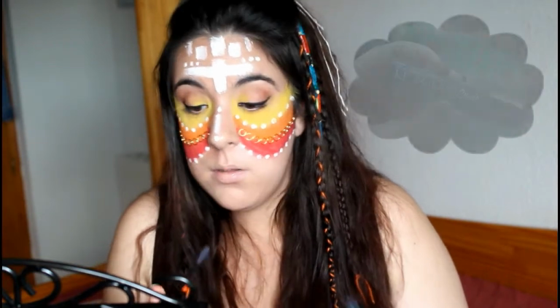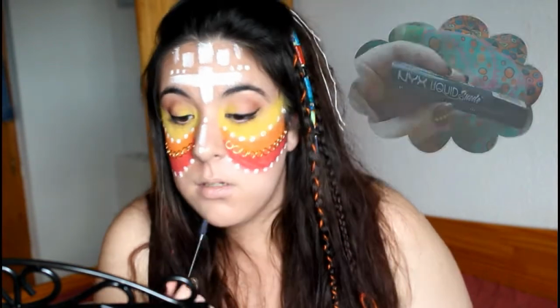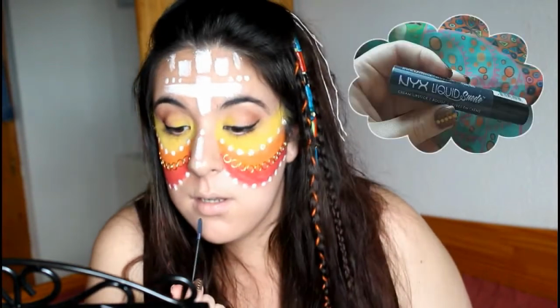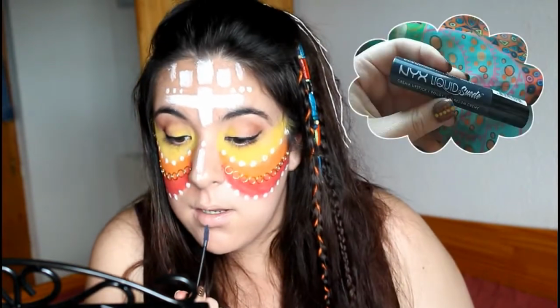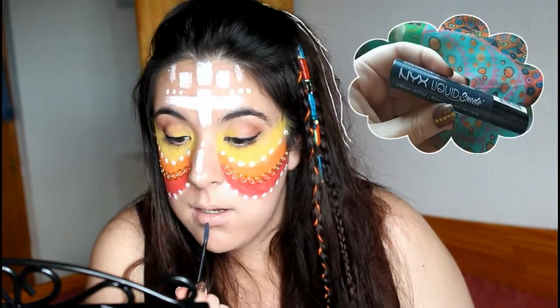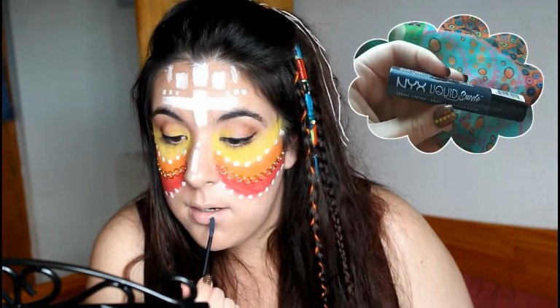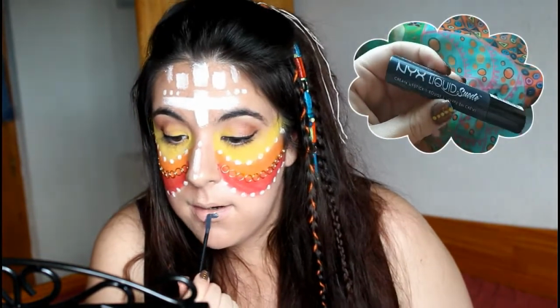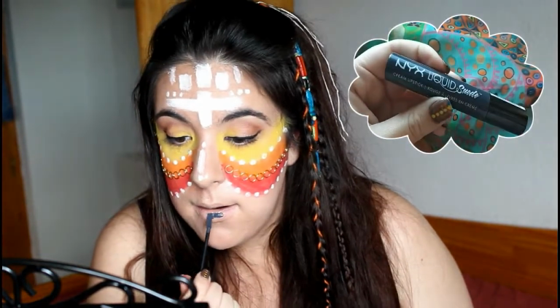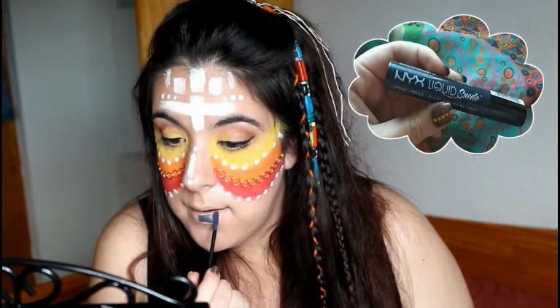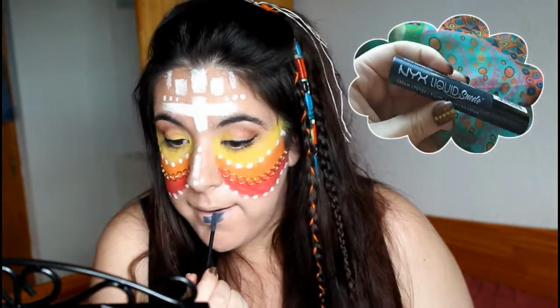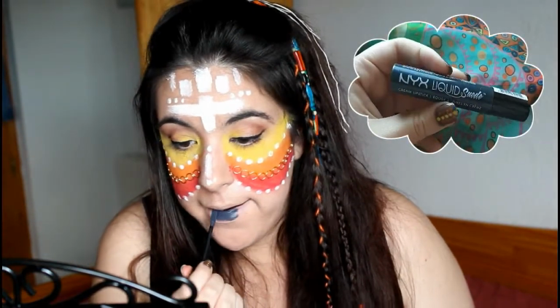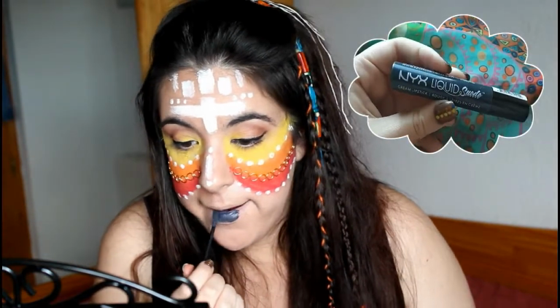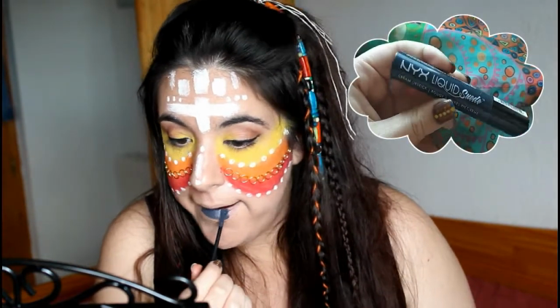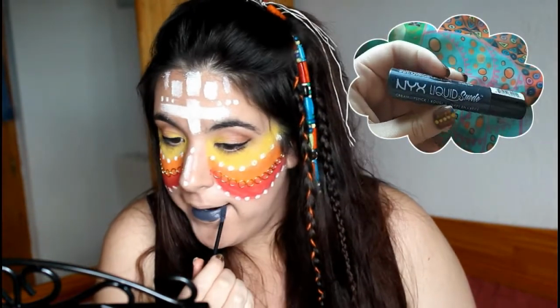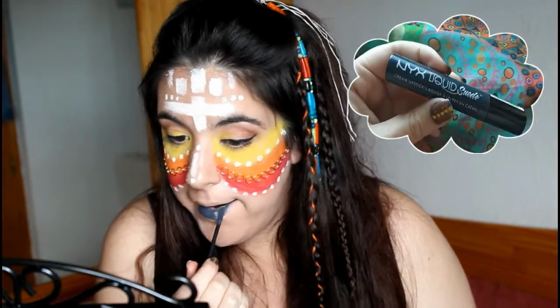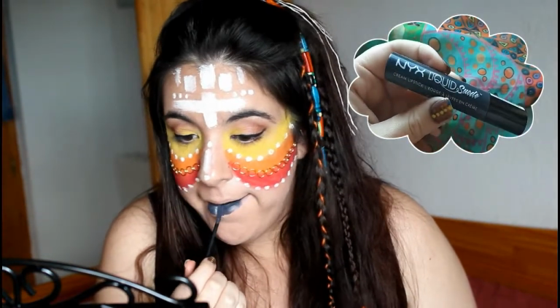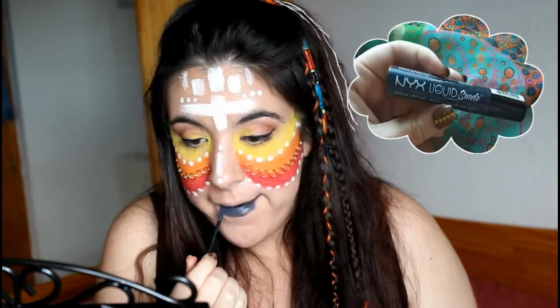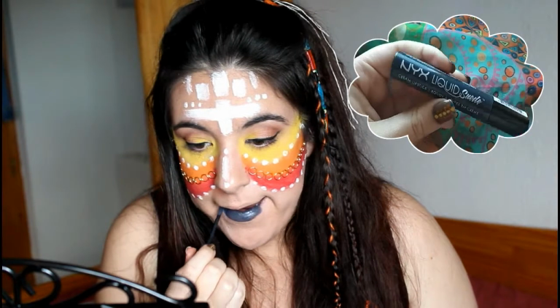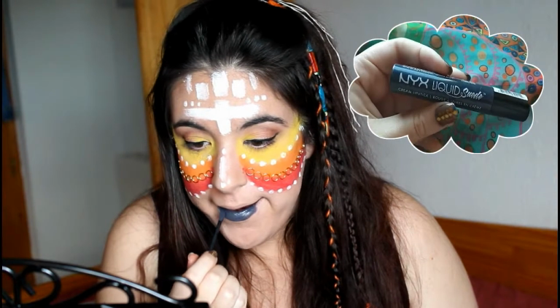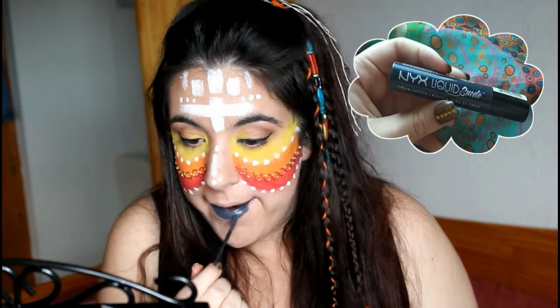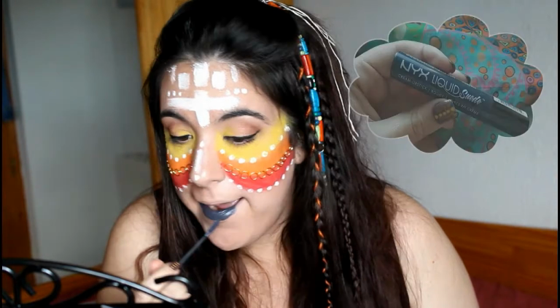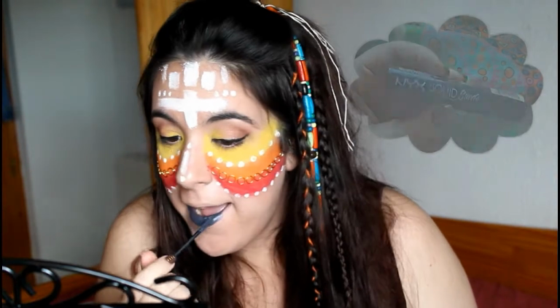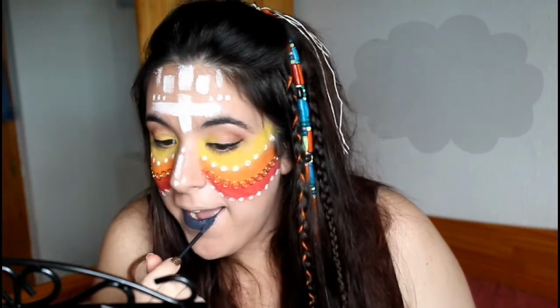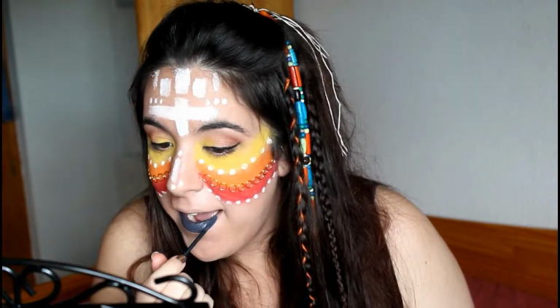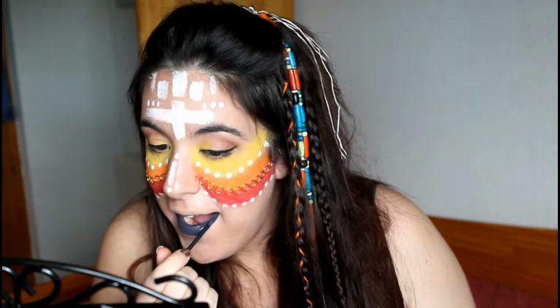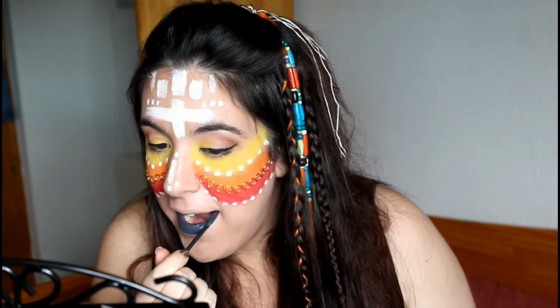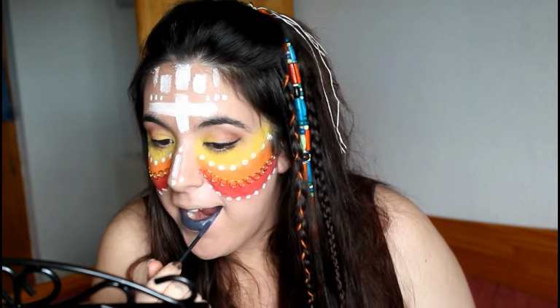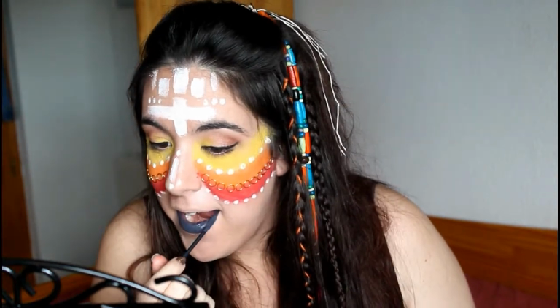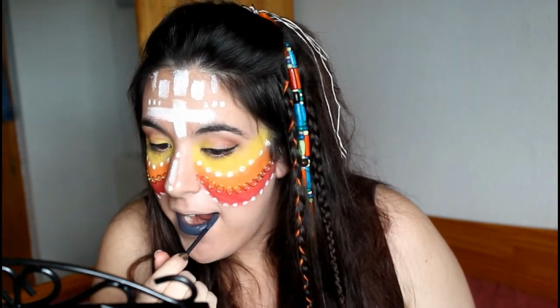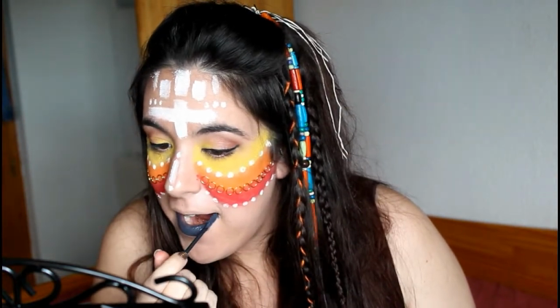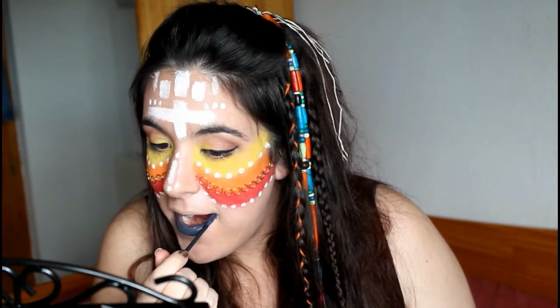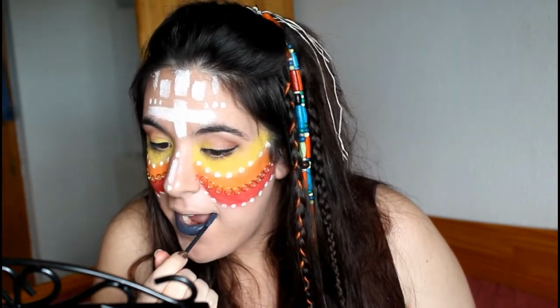Ahora es el turno de los labios. Los voy a pintar con el labial Liquid Shred en el tono Stone Fox, un gris azulado para darle más color al maquillaje.